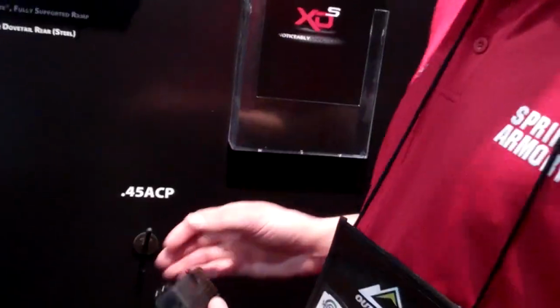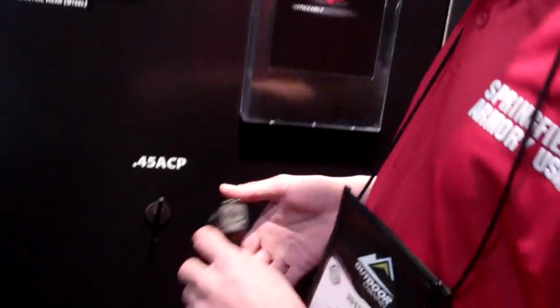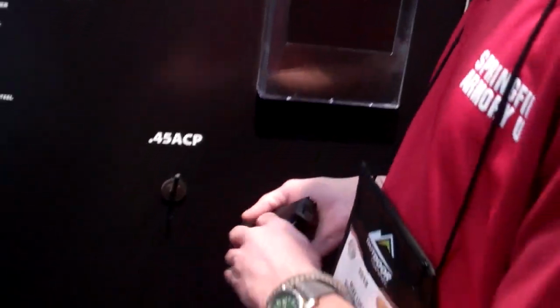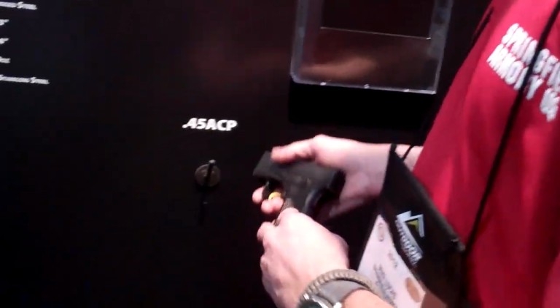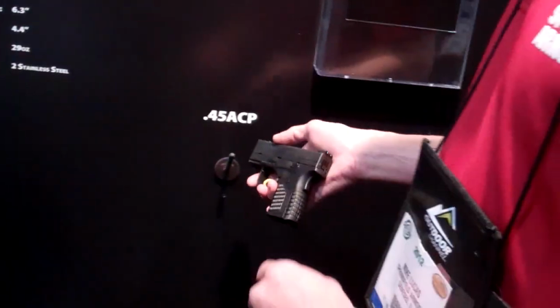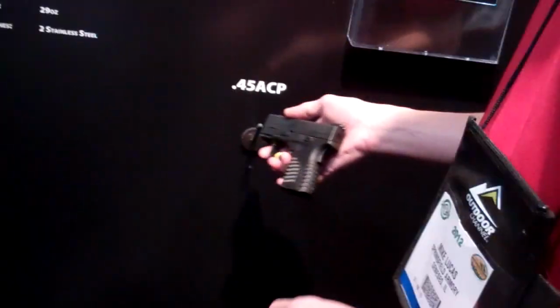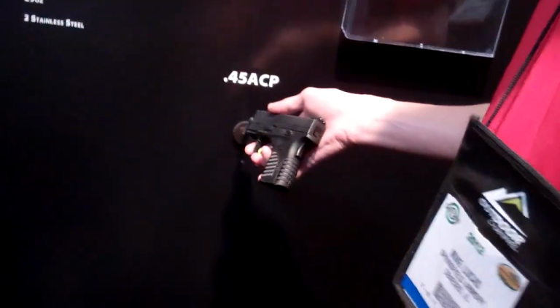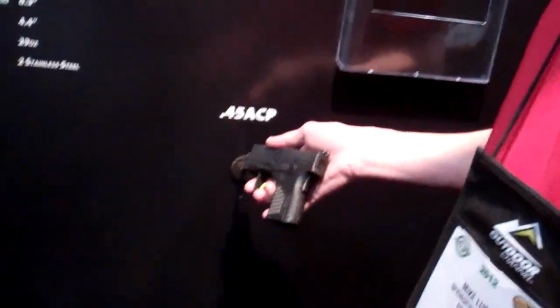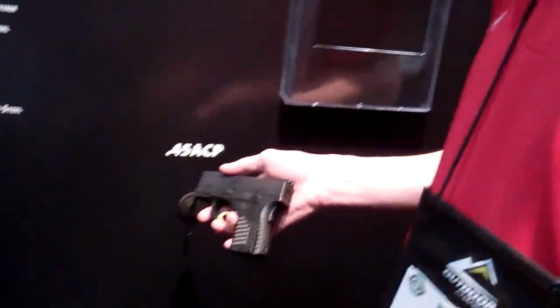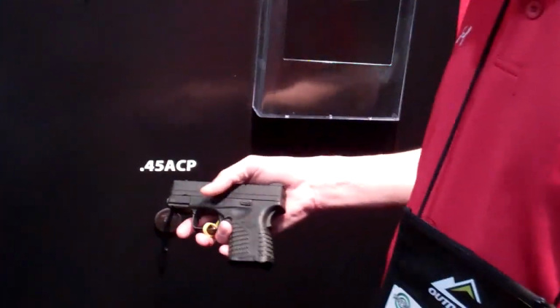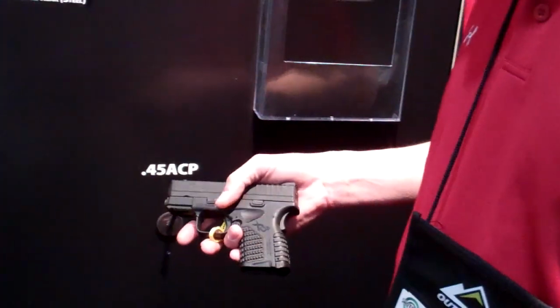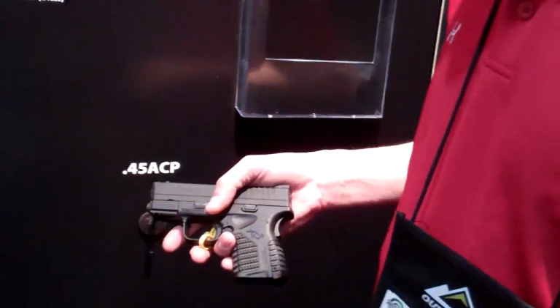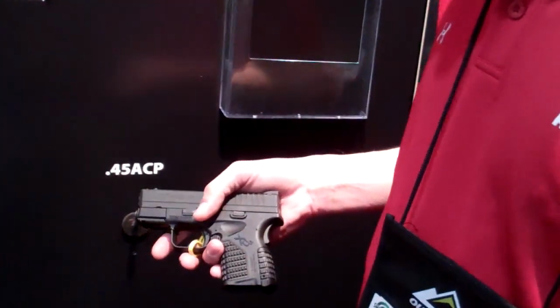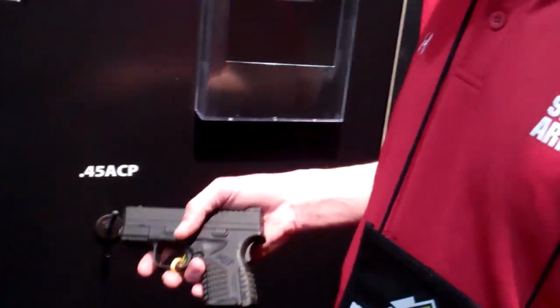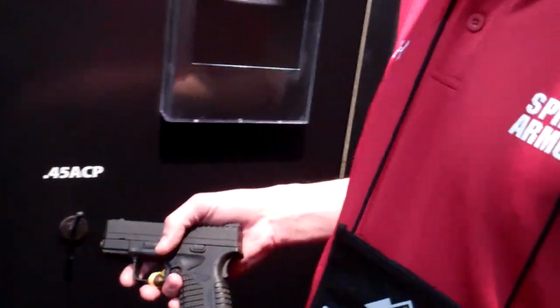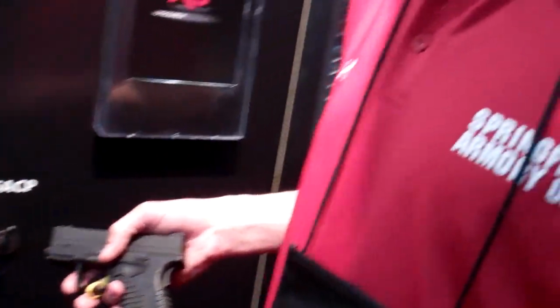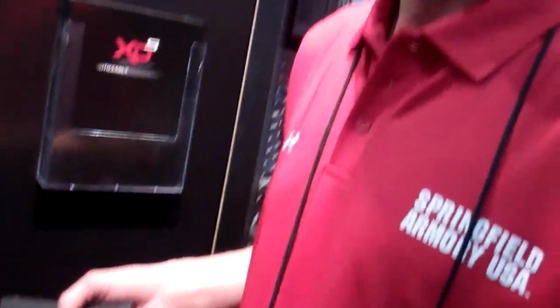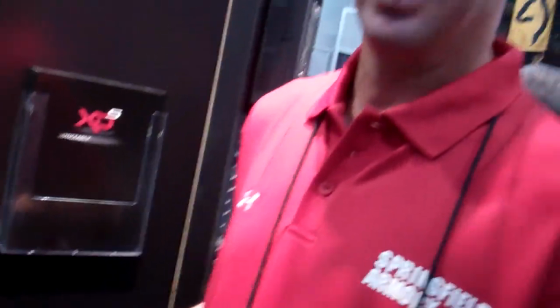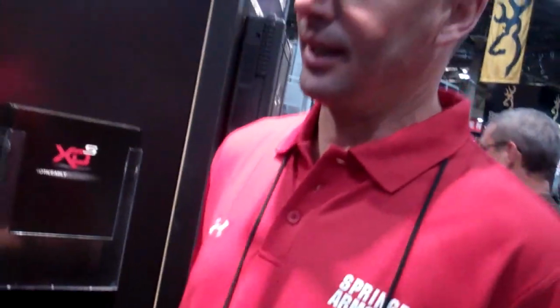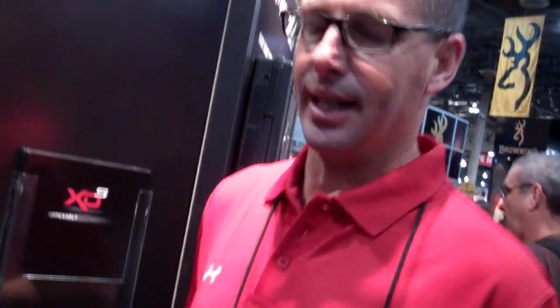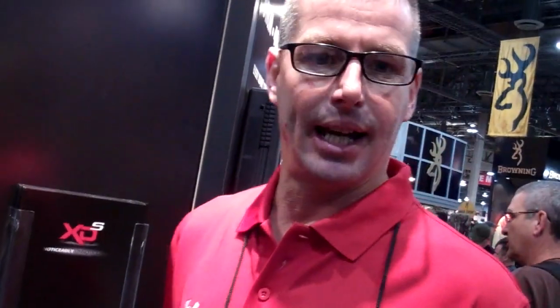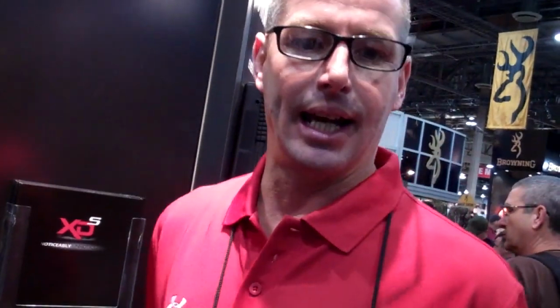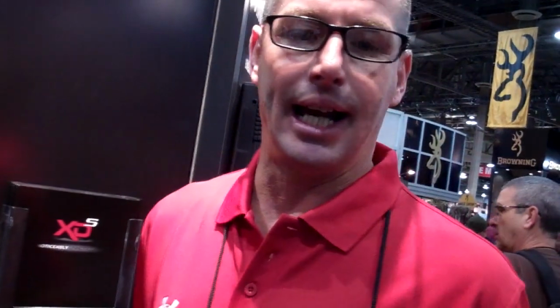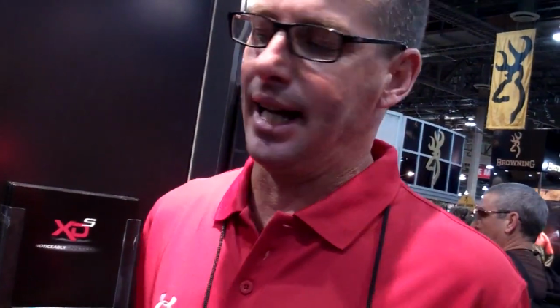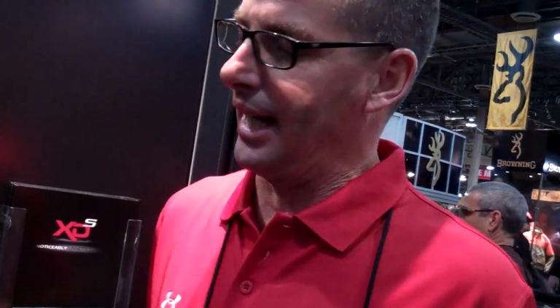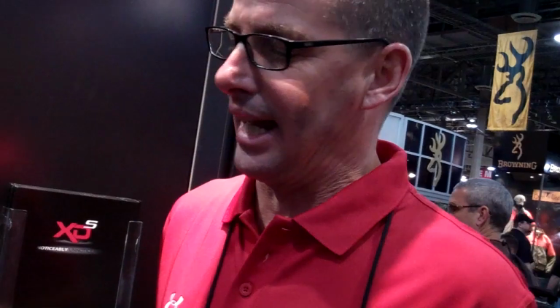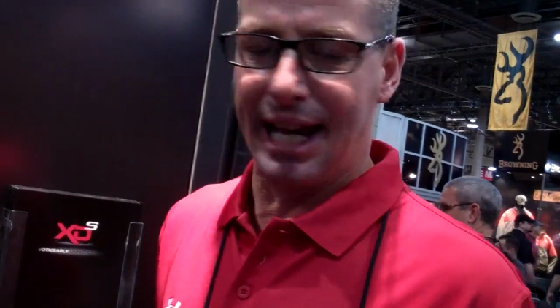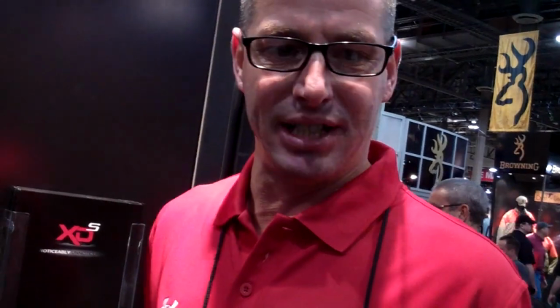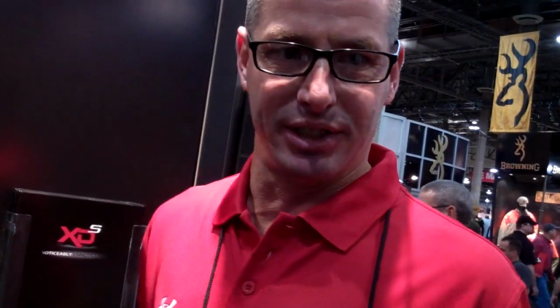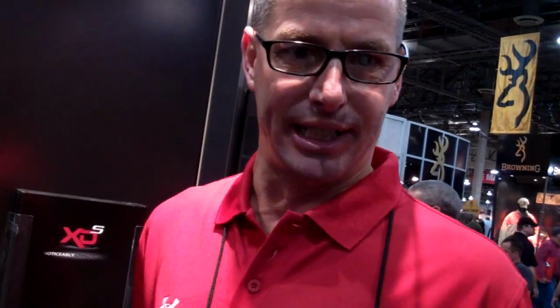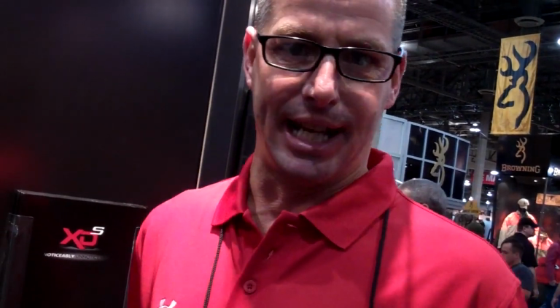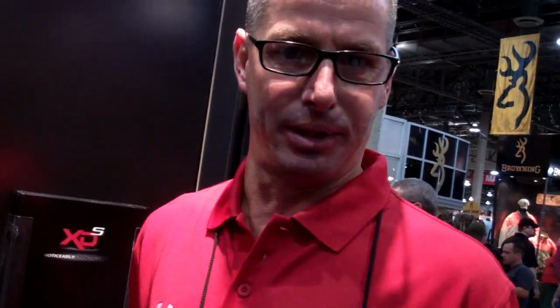How comparable is it to a Glock 36? I haven't even seen that one.